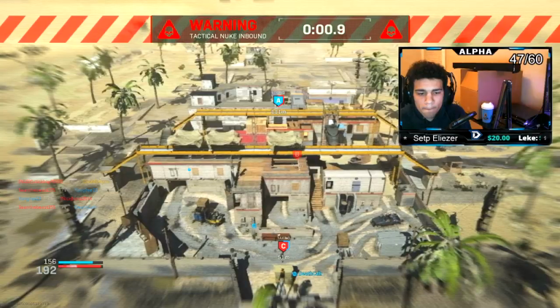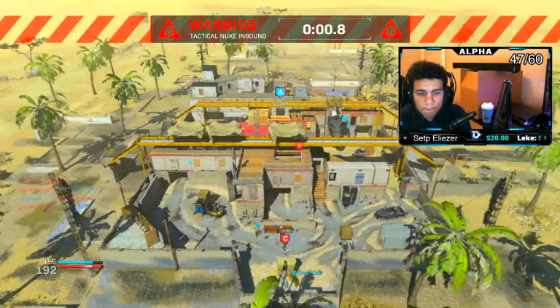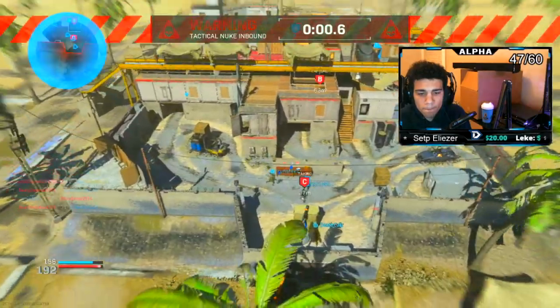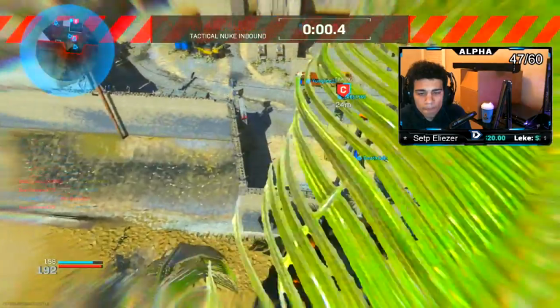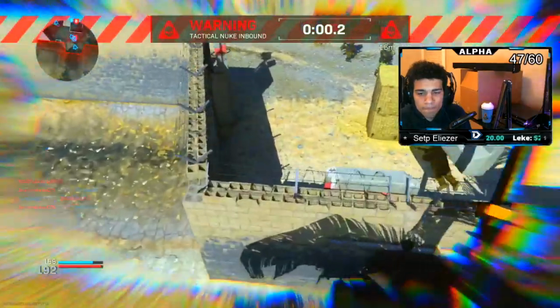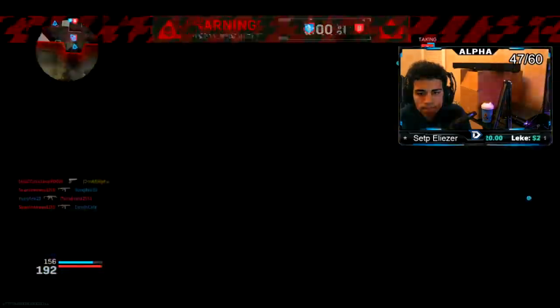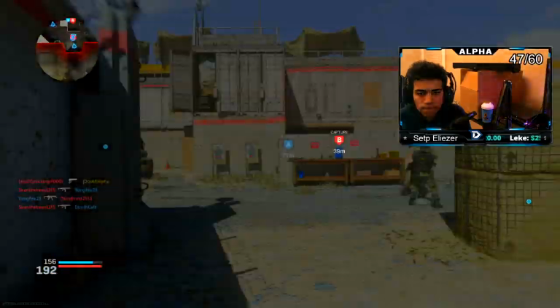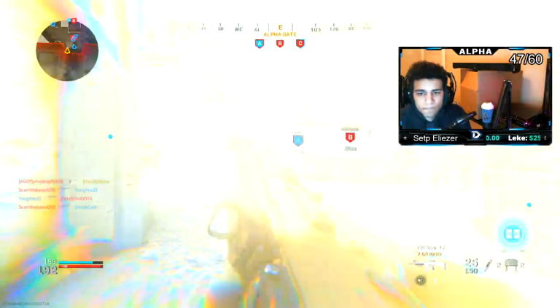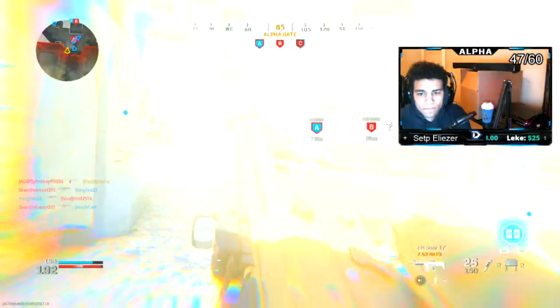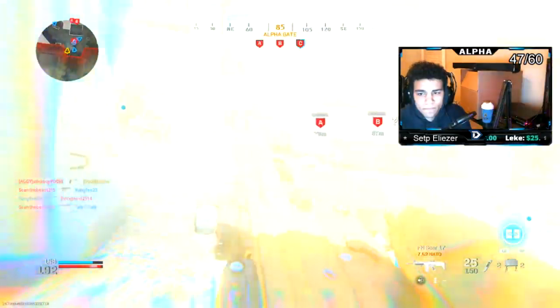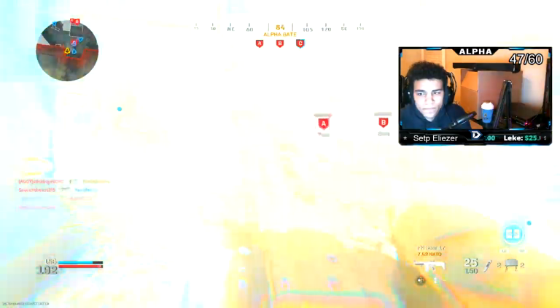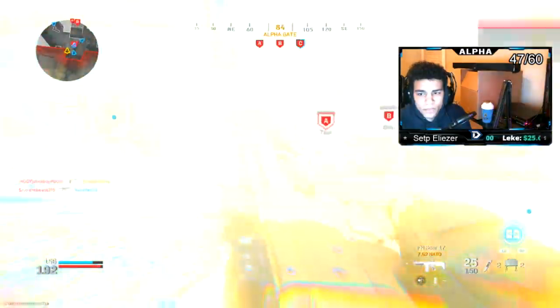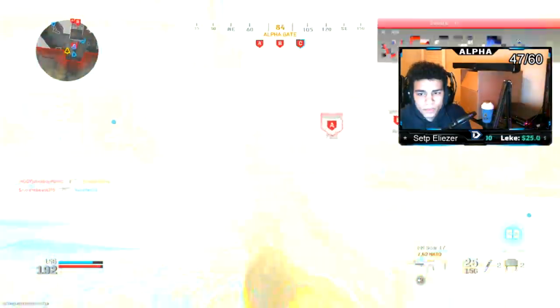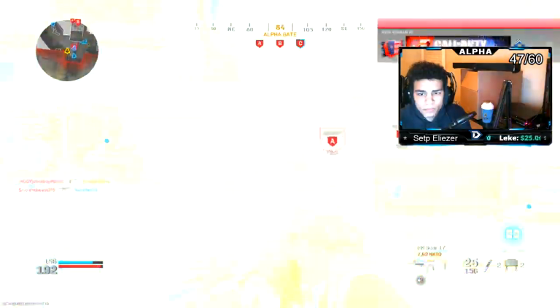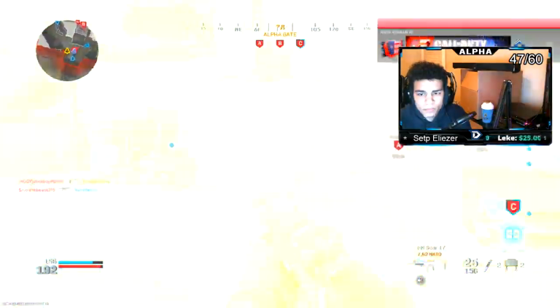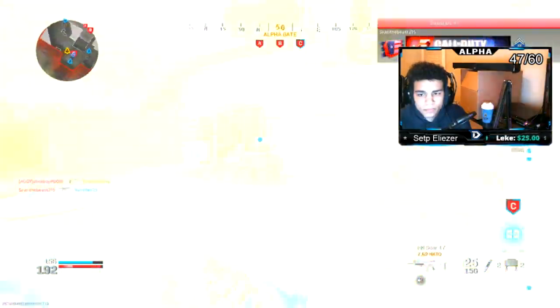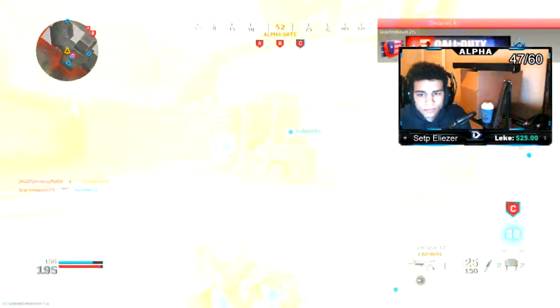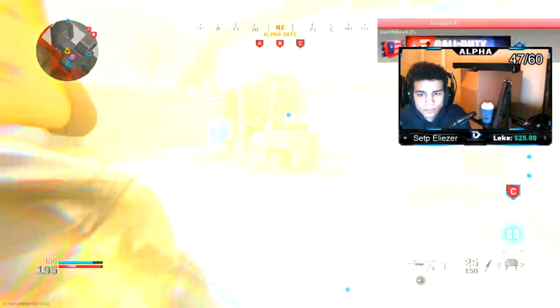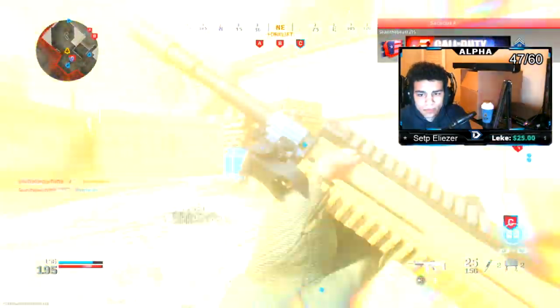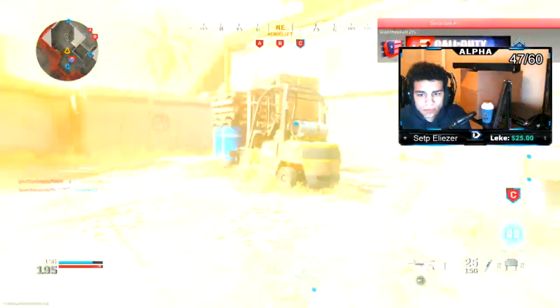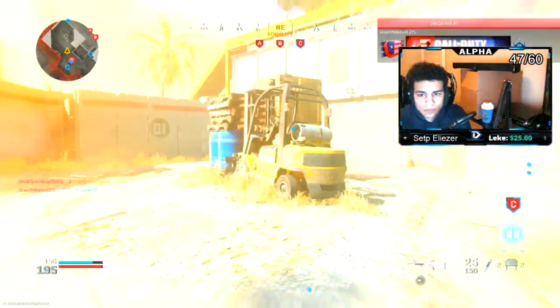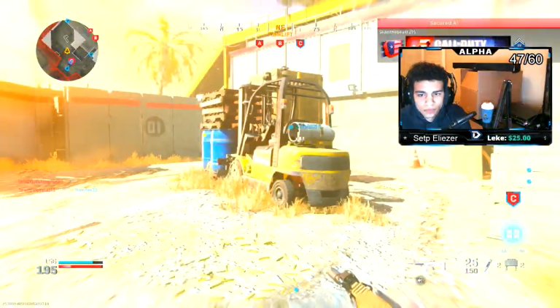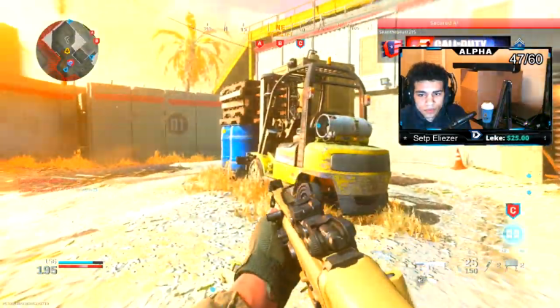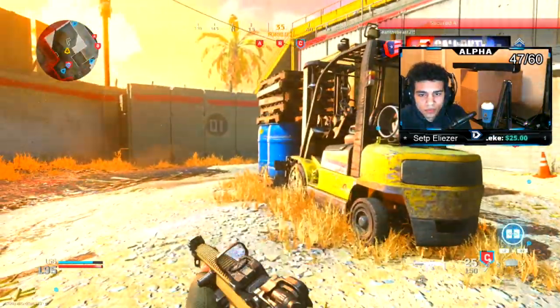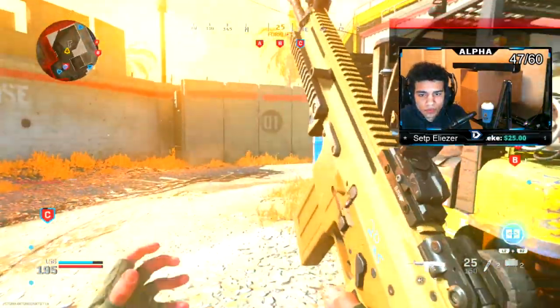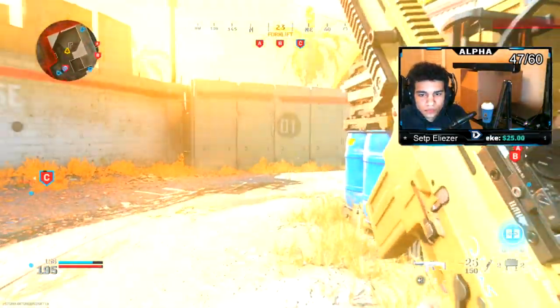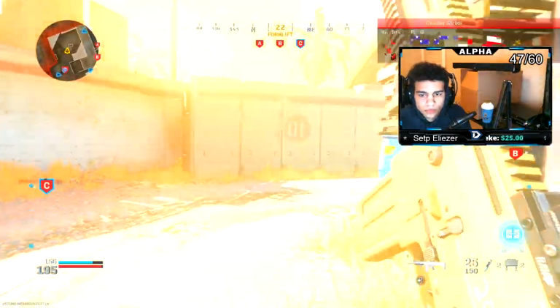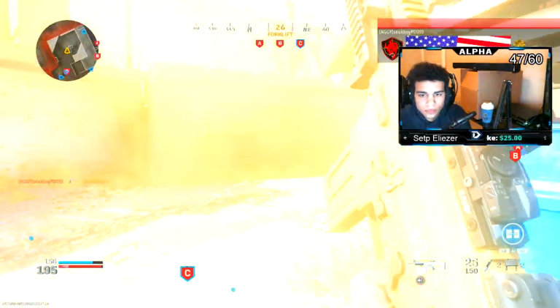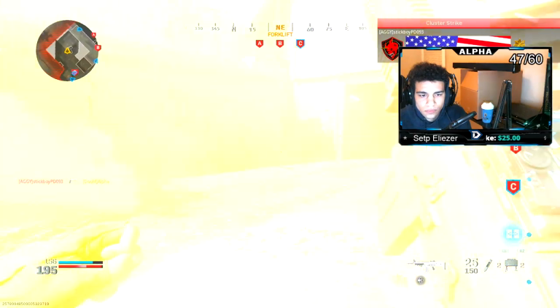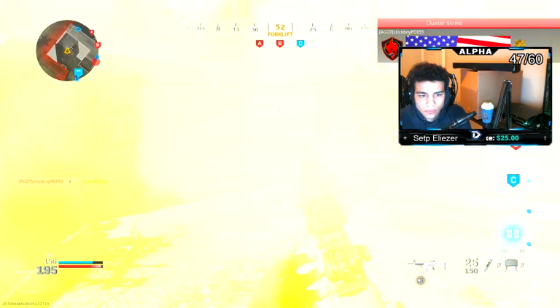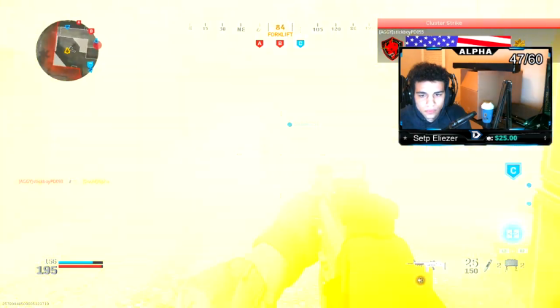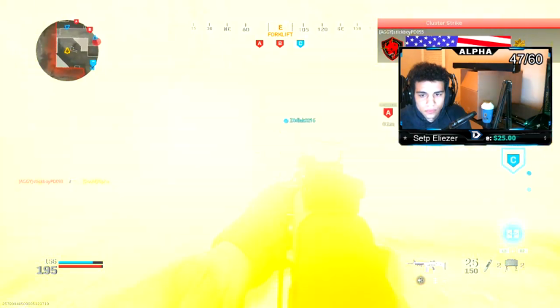Drop with alpha, attack those positions, we're full. The enemy buff is right — they cover.